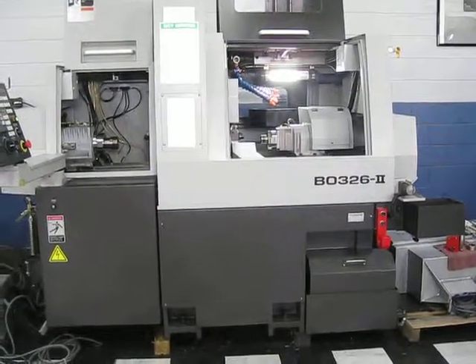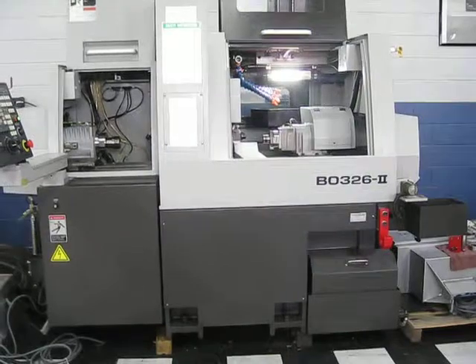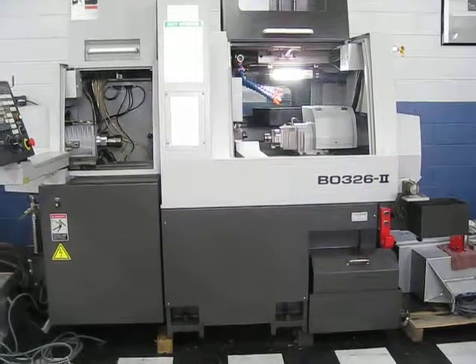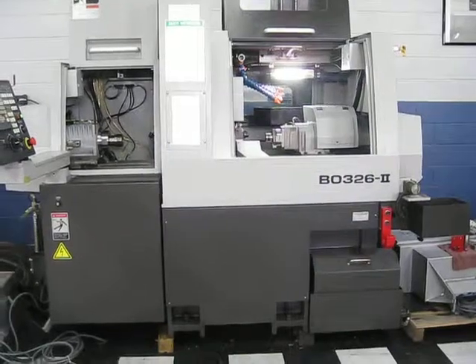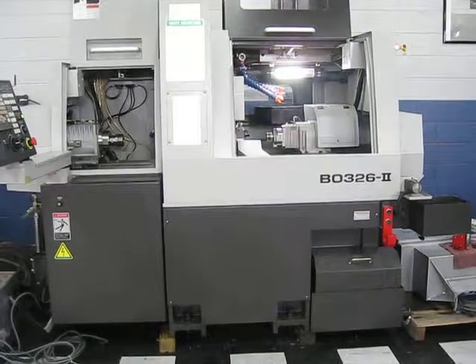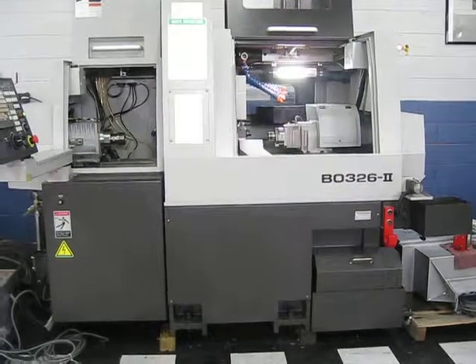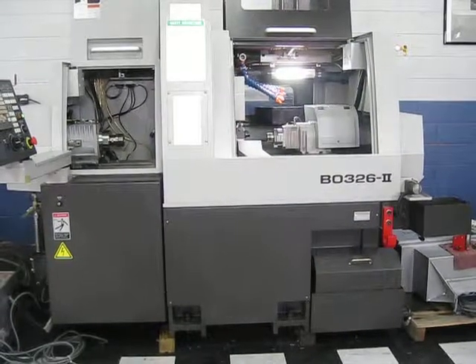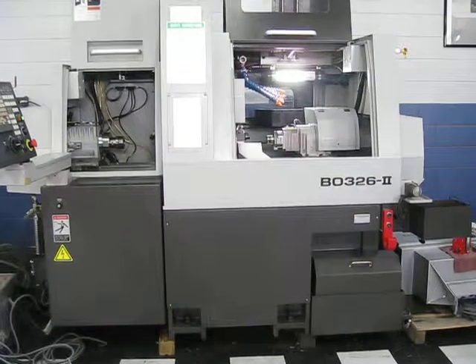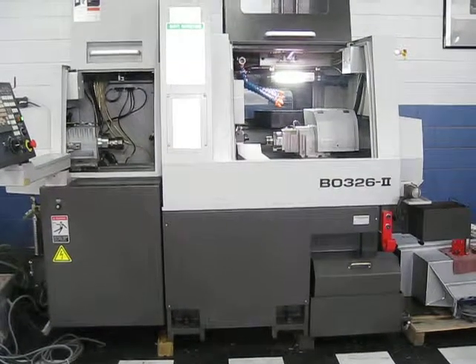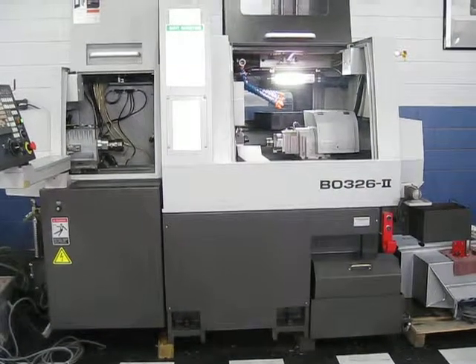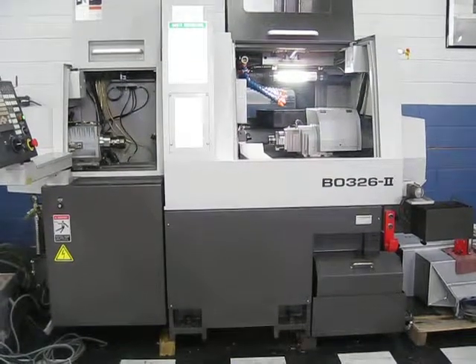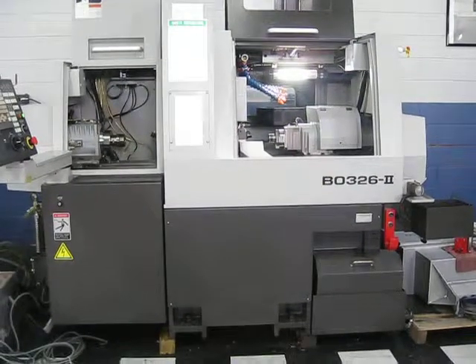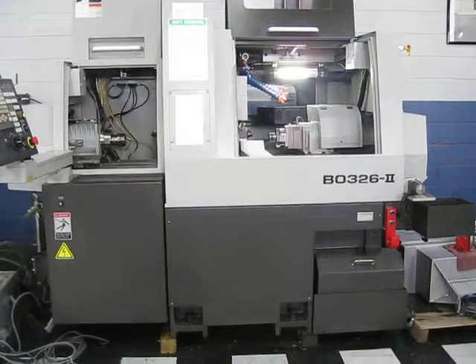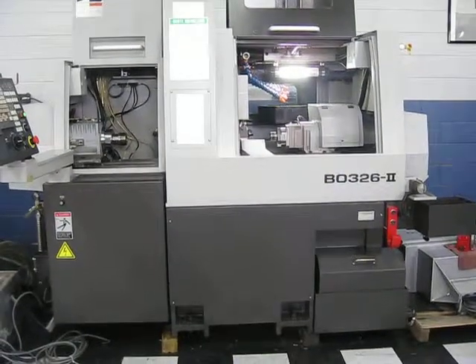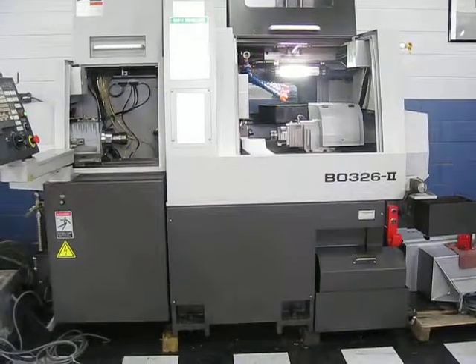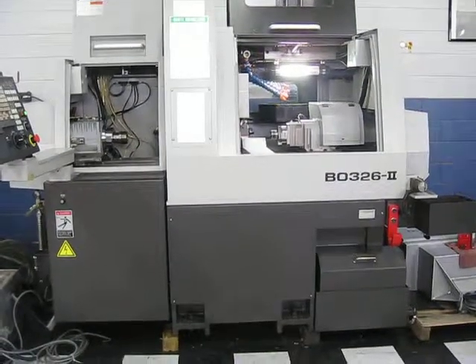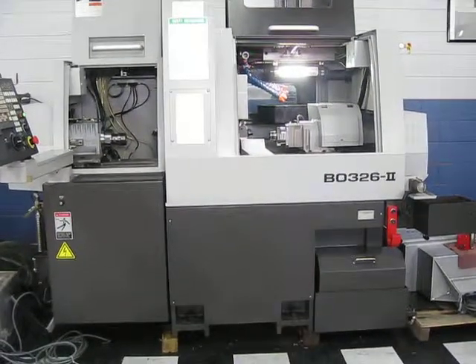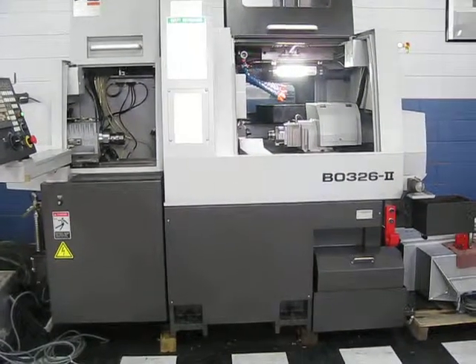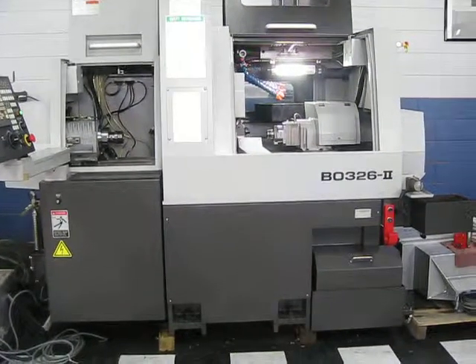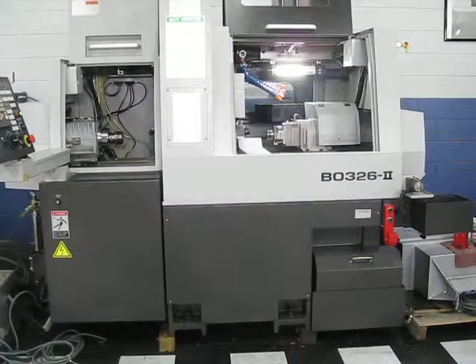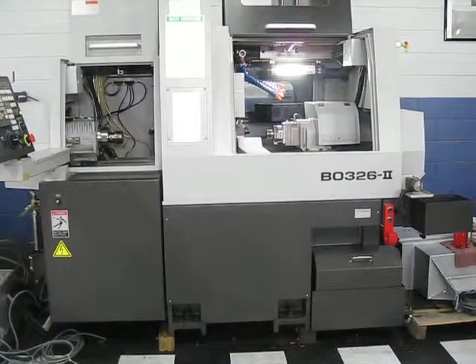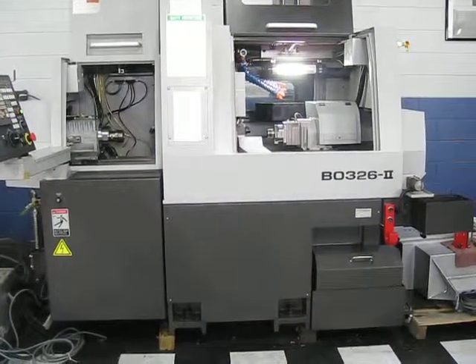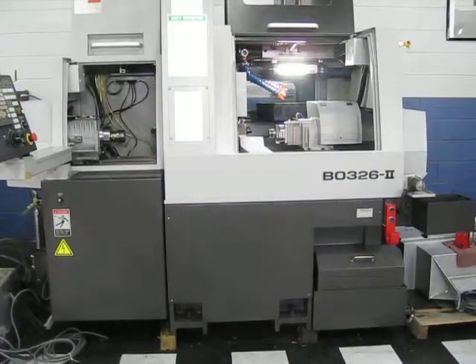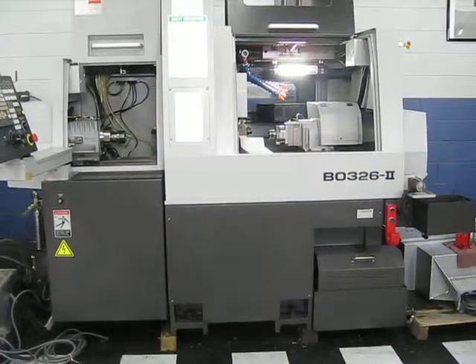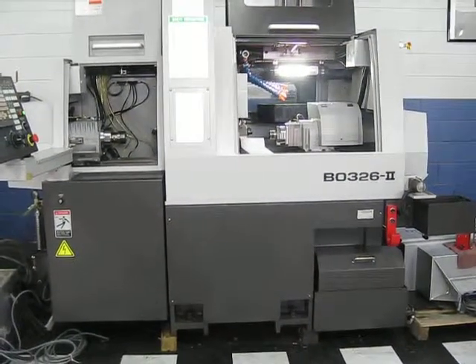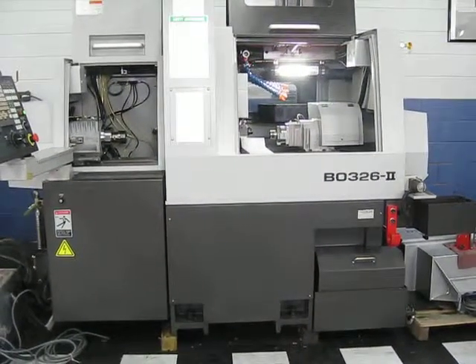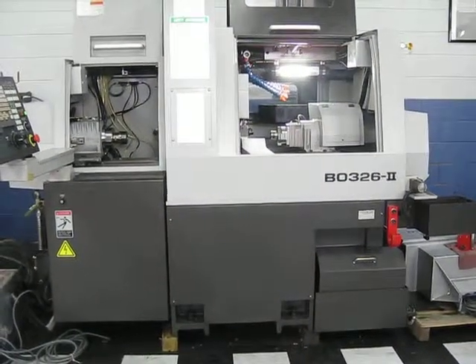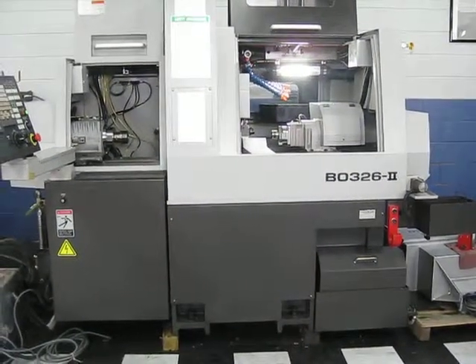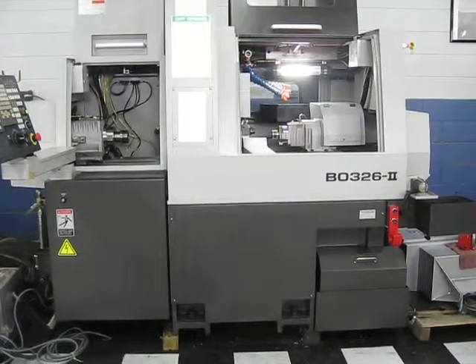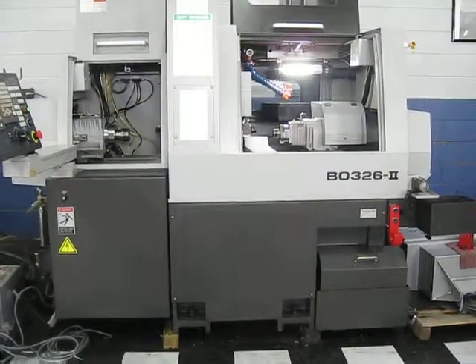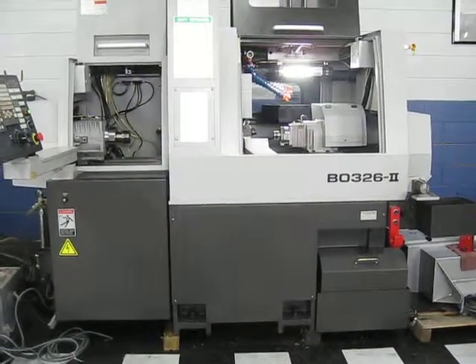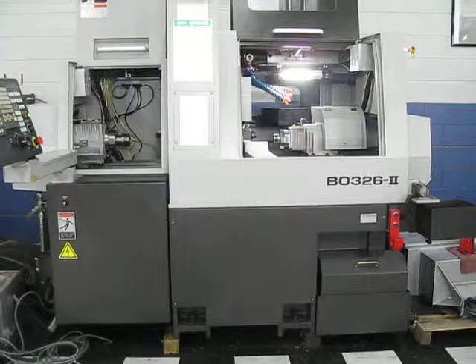This concludes our videotape inspection of the Tsugami BO-3262. Thank you.